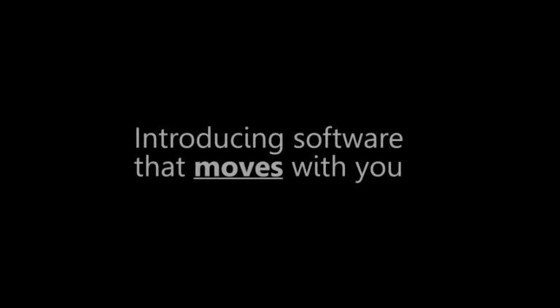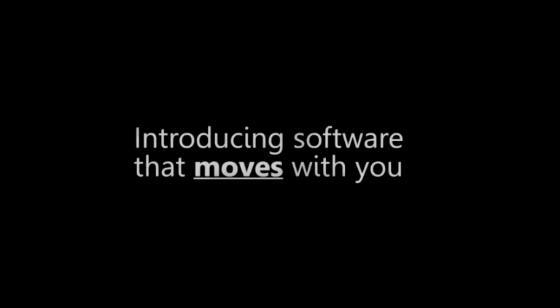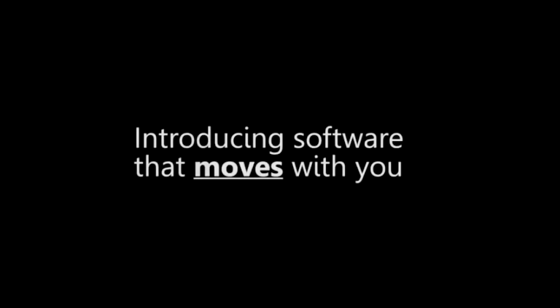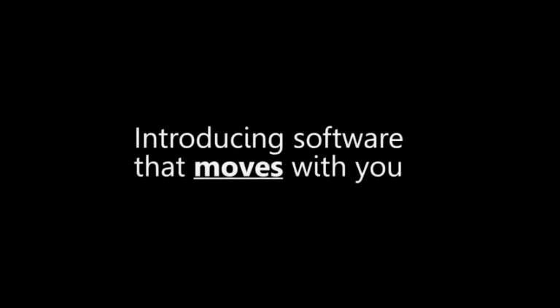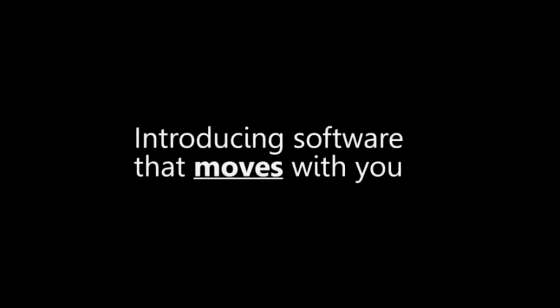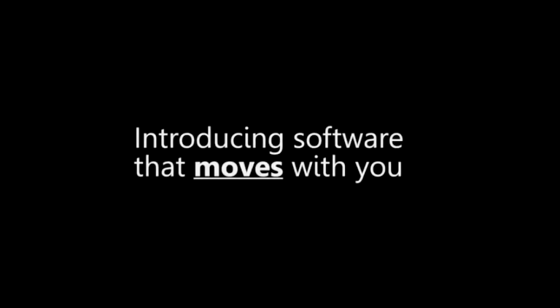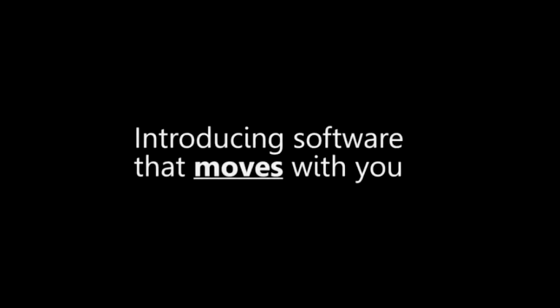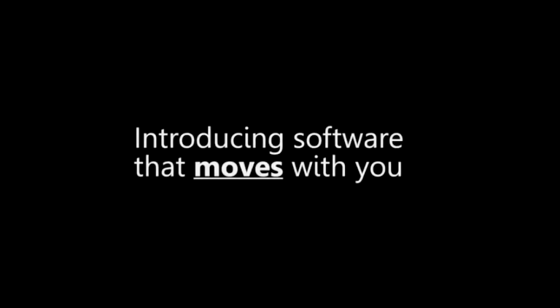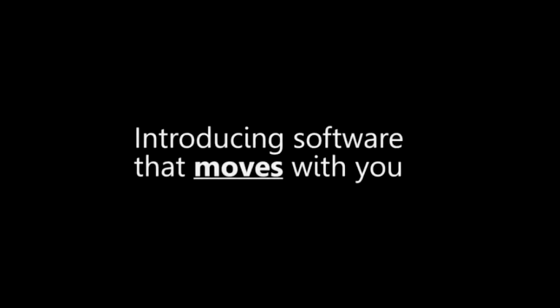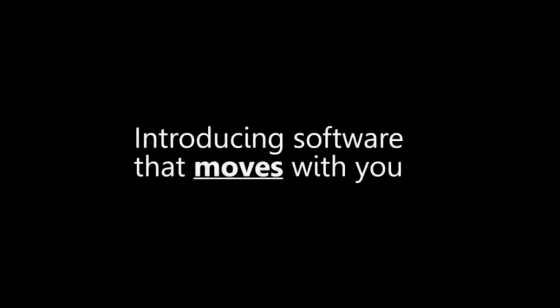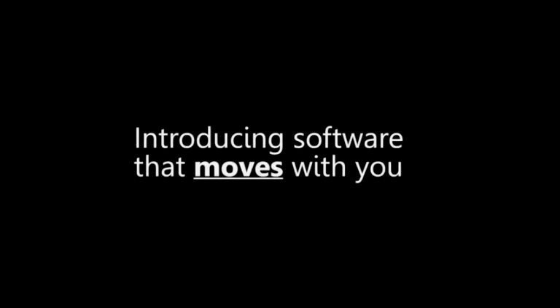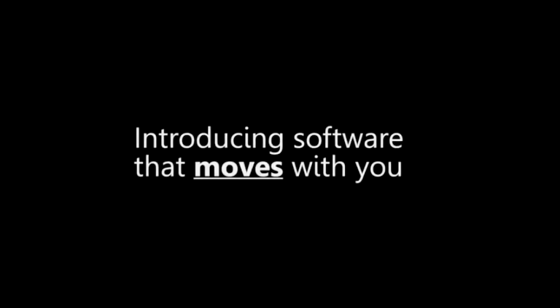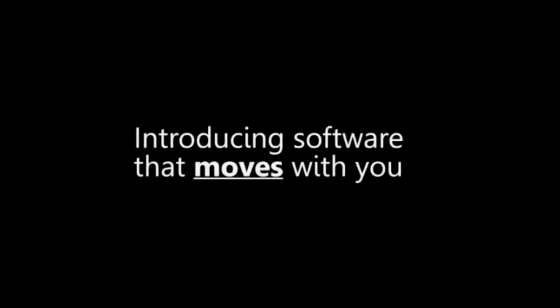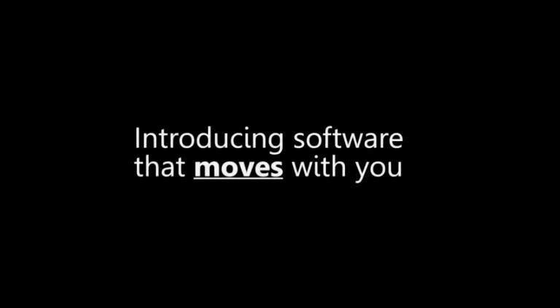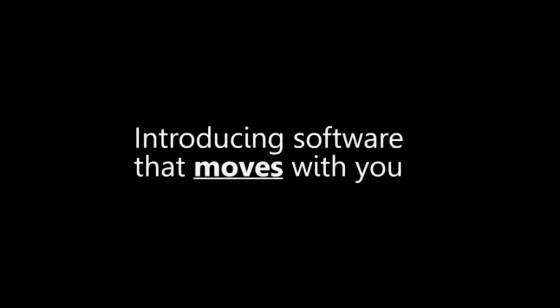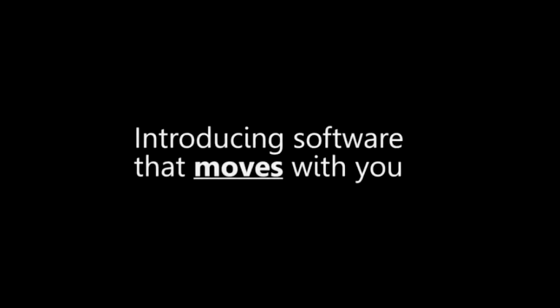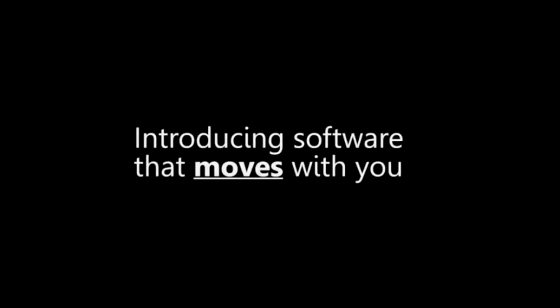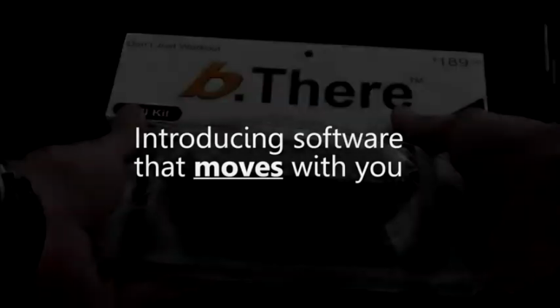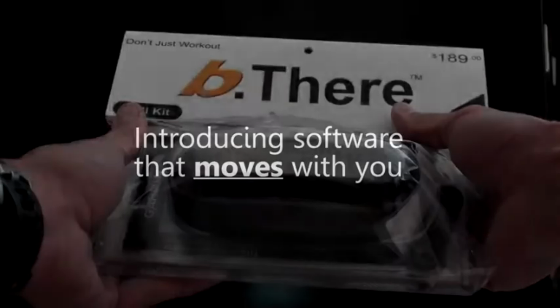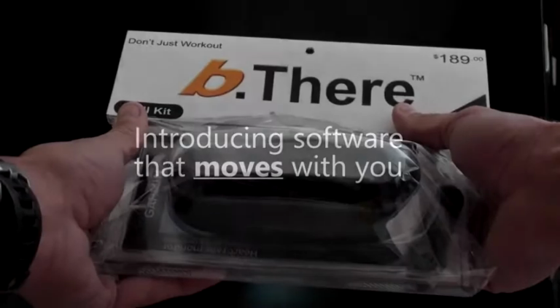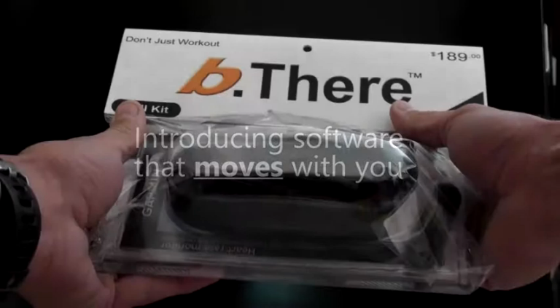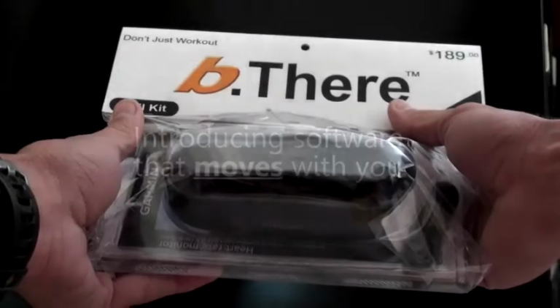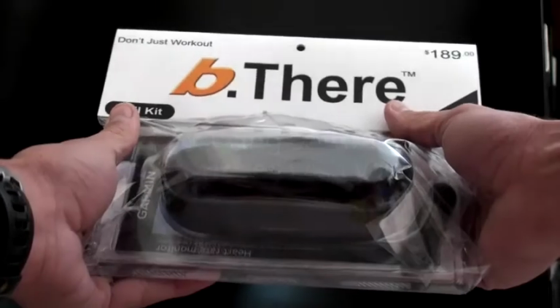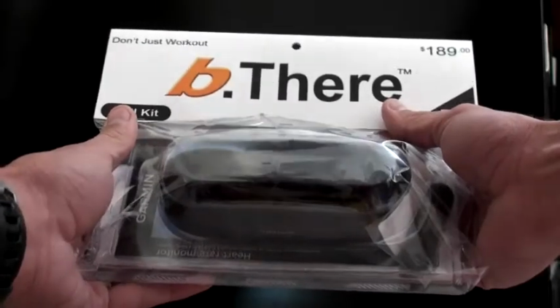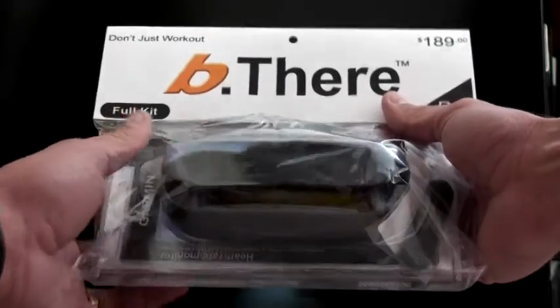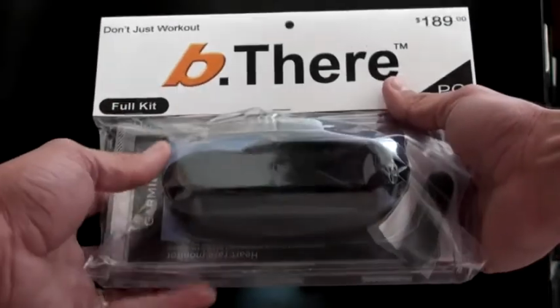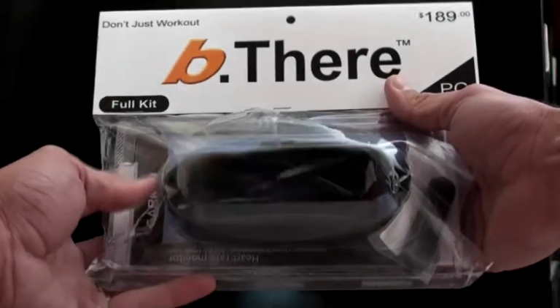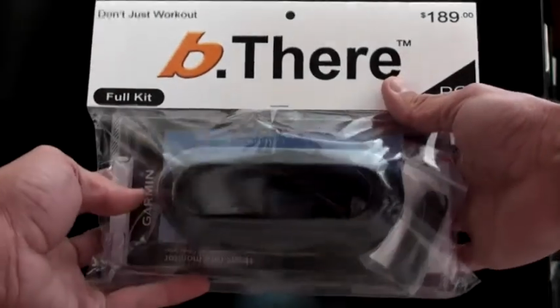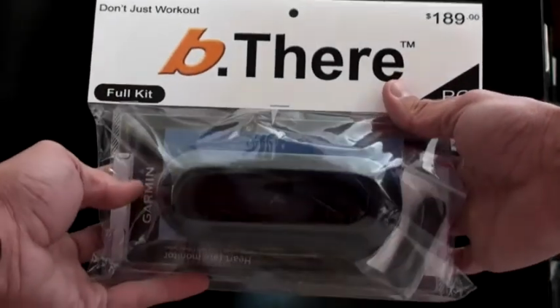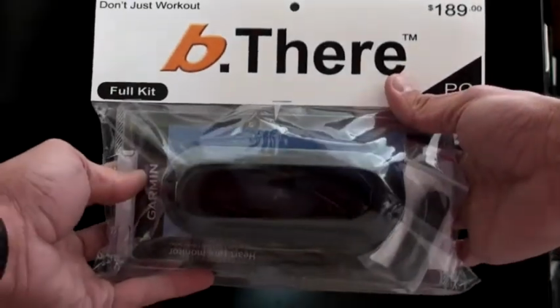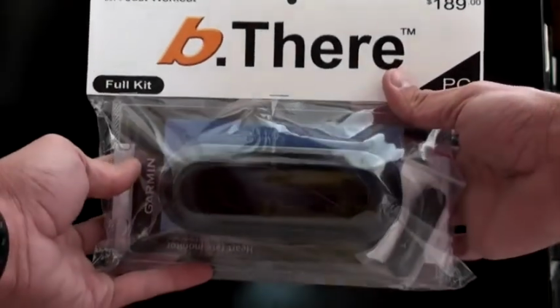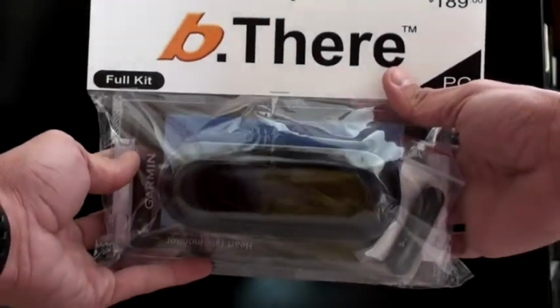Hi, this is Shane Schieffer, founder of Gusto Technologies. We make a product called Be There.